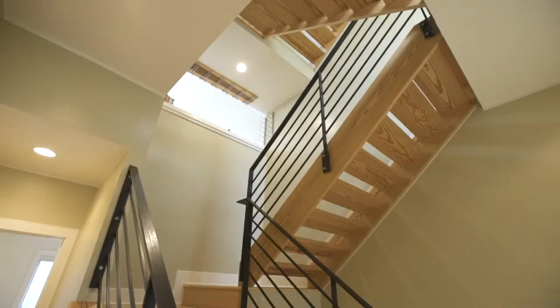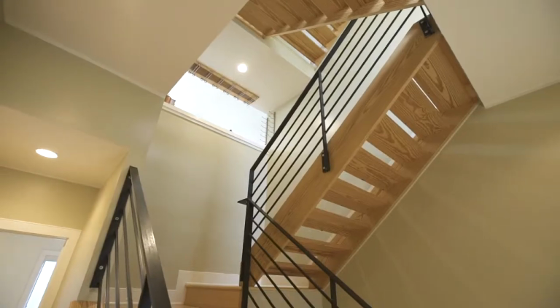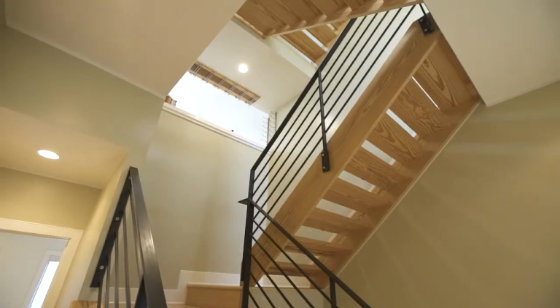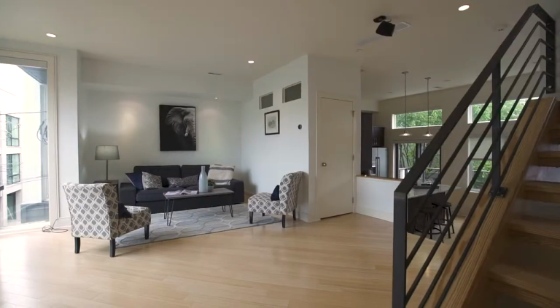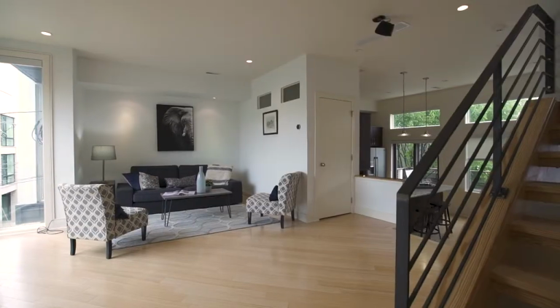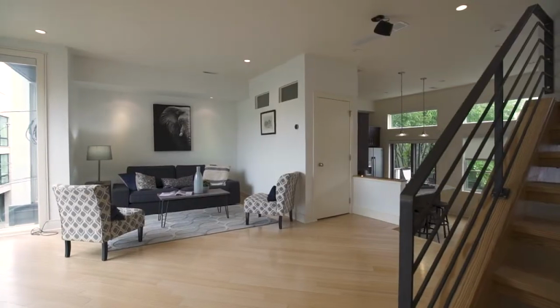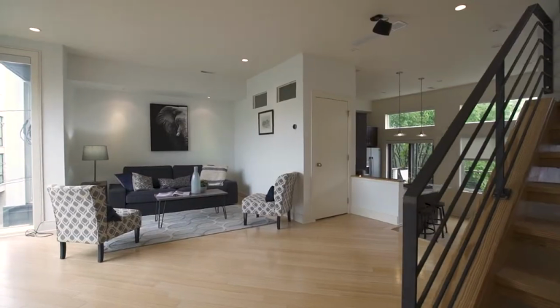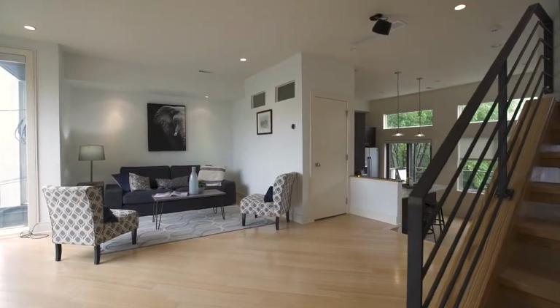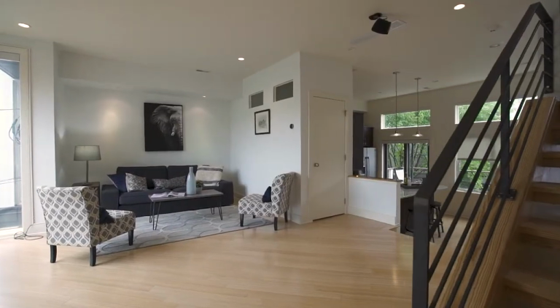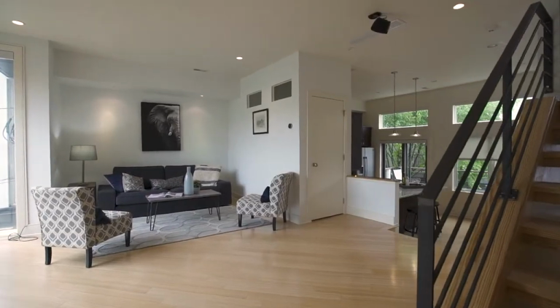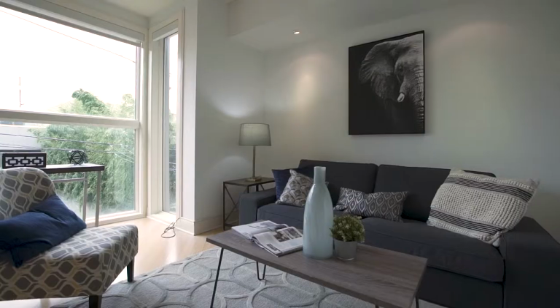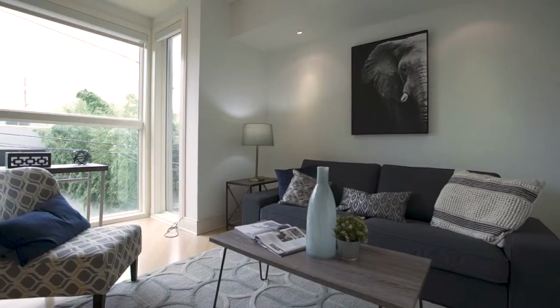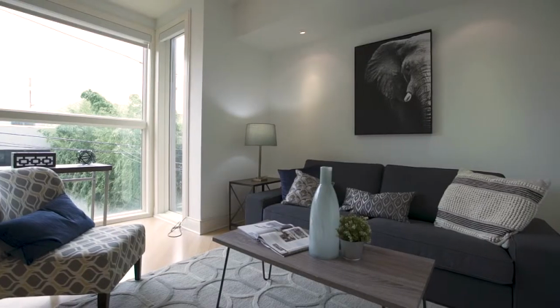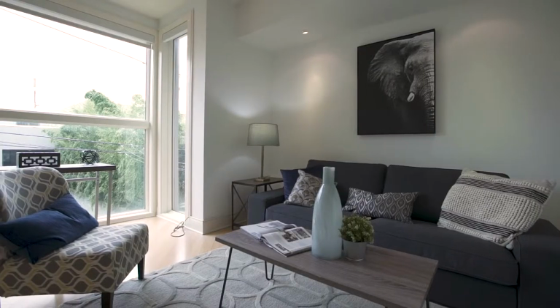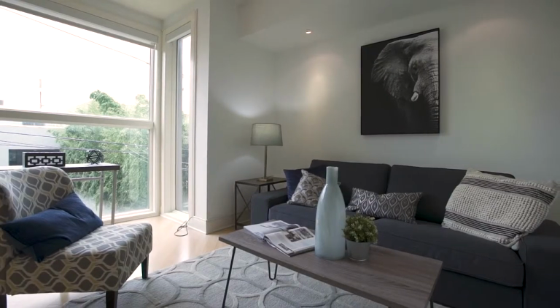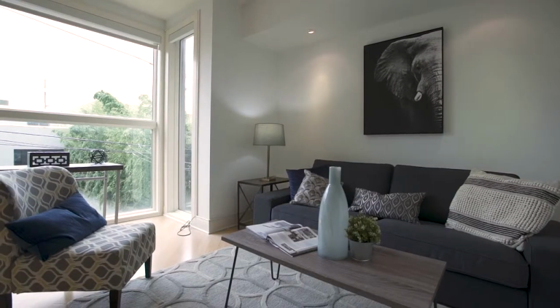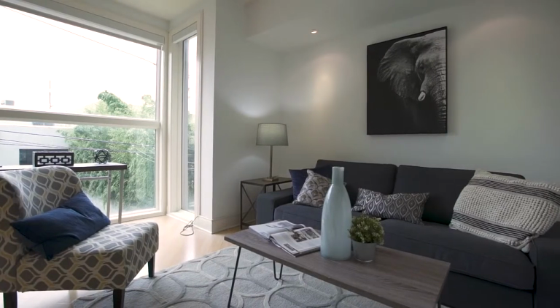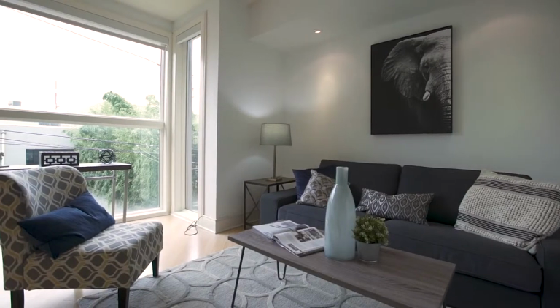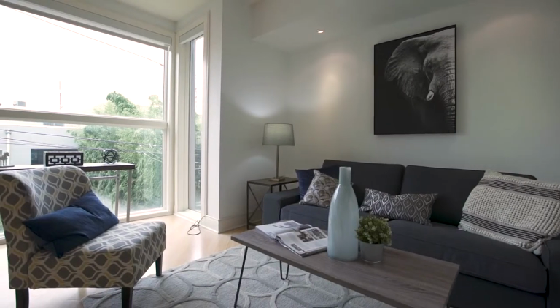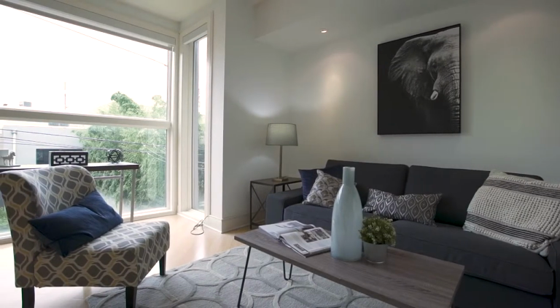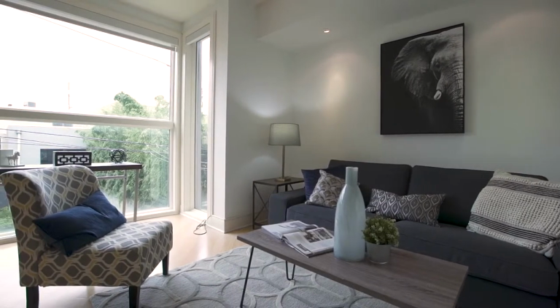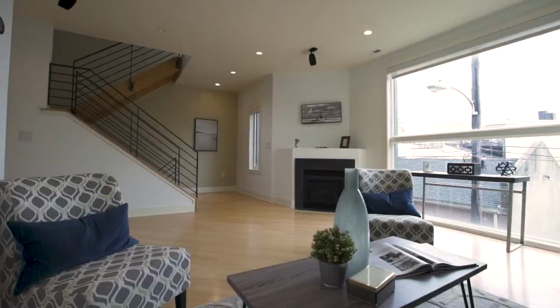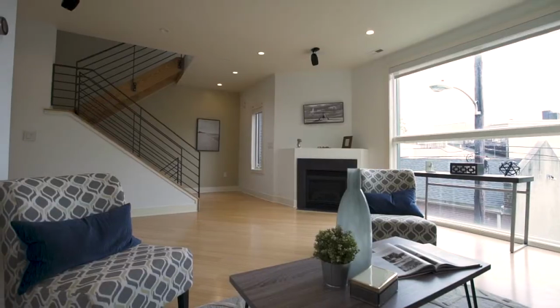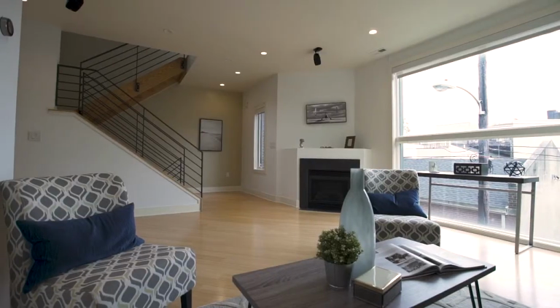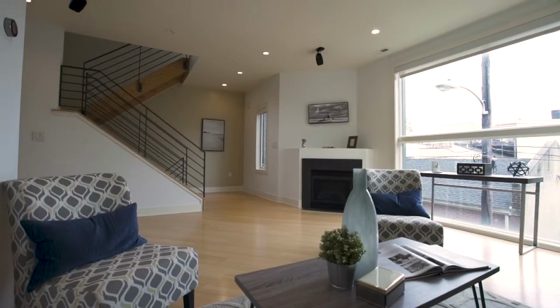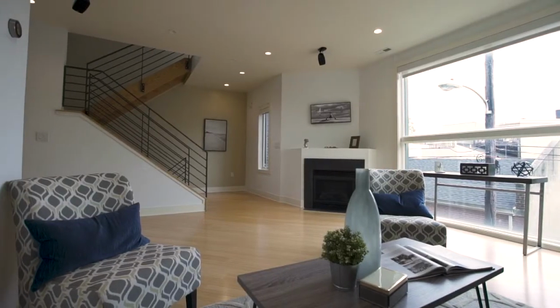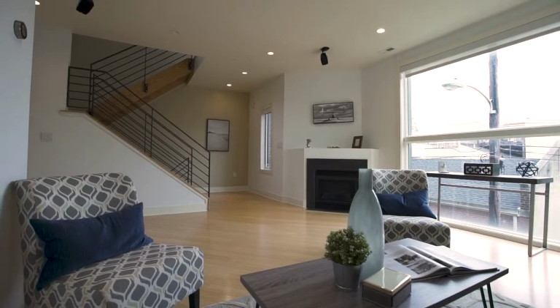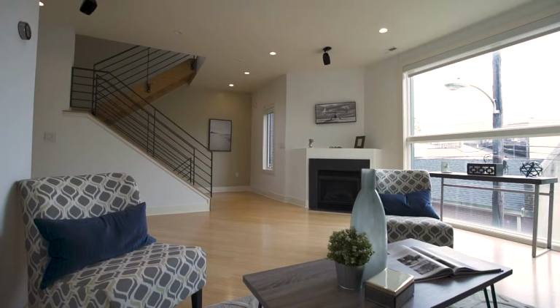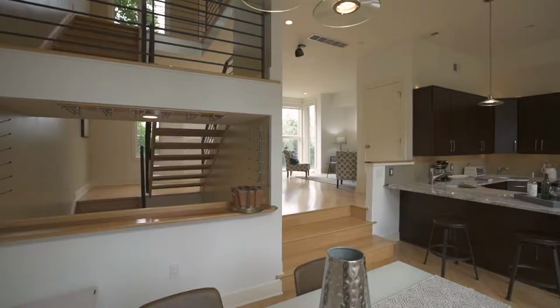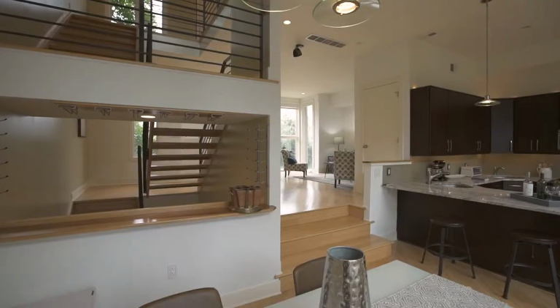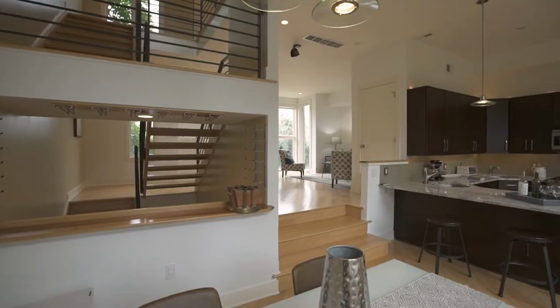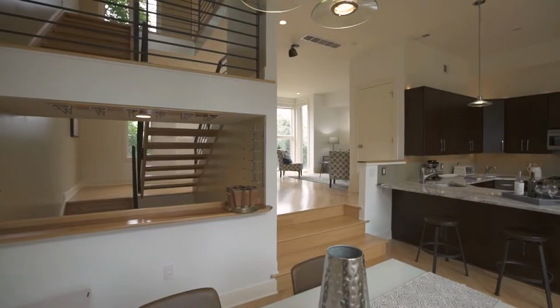The living room consists of large 10 by 10 windows, a Dreyfus remote control fireplace, and a built-in audio system.